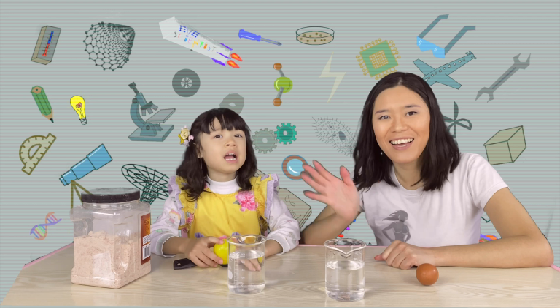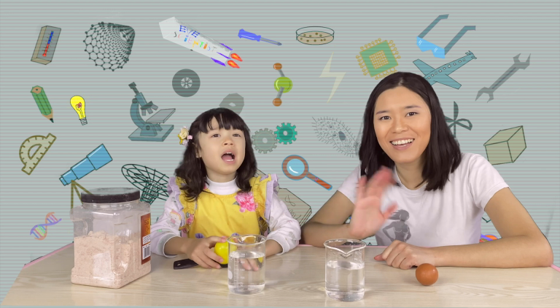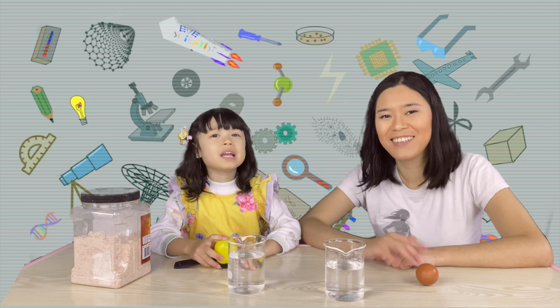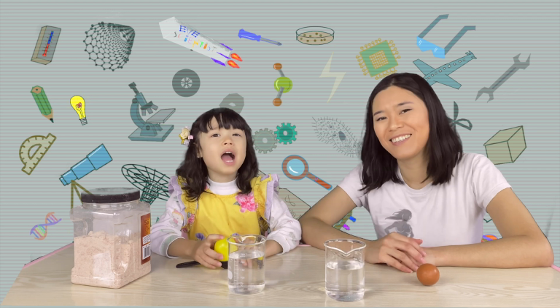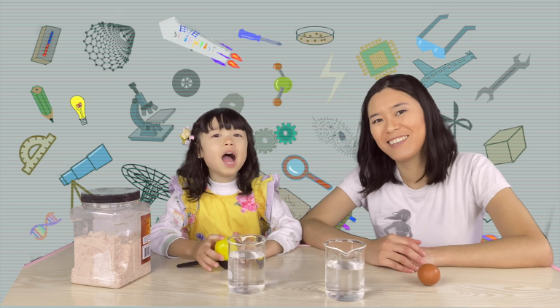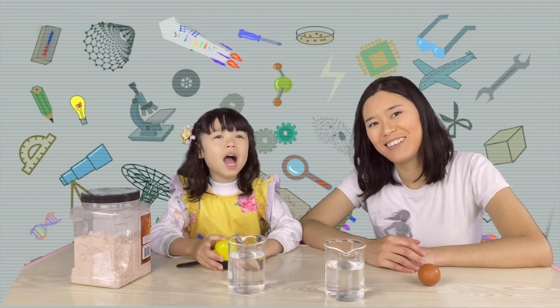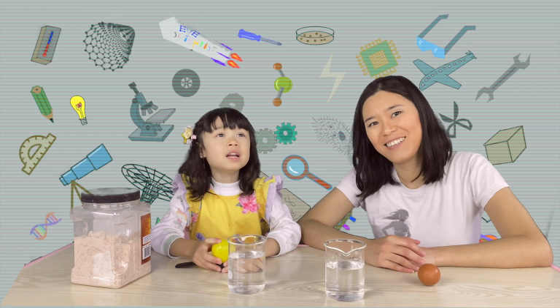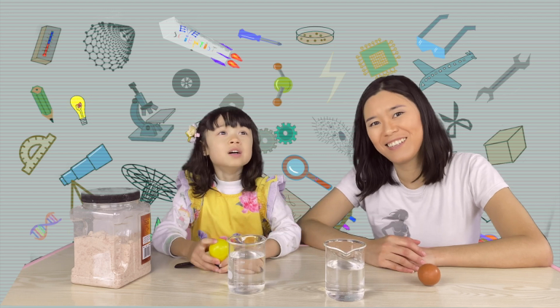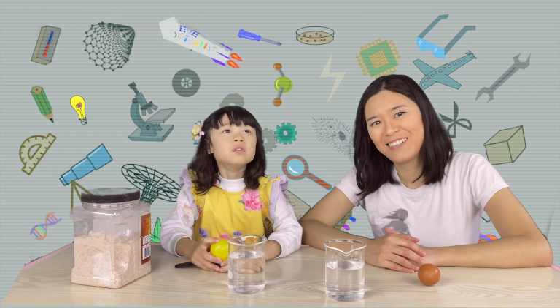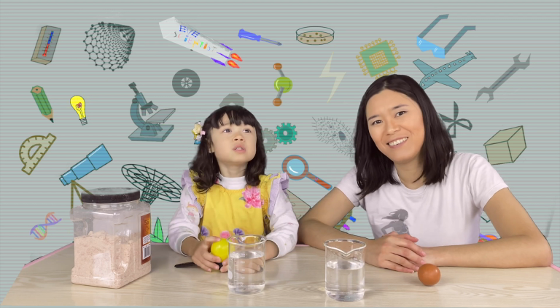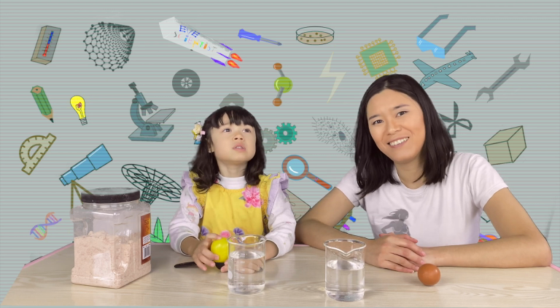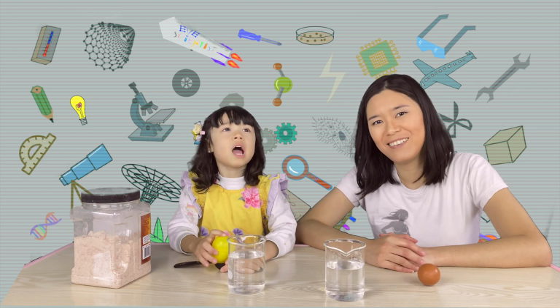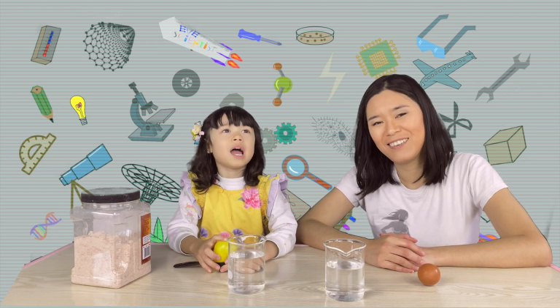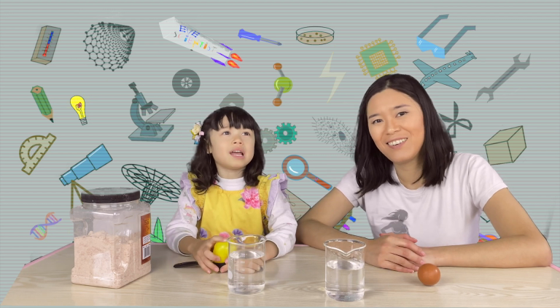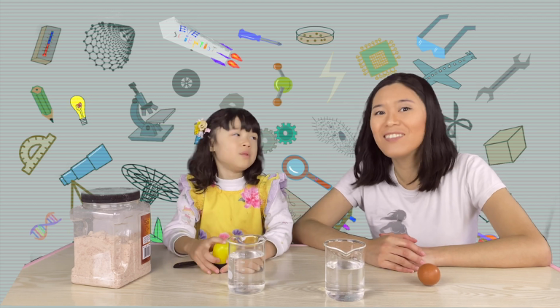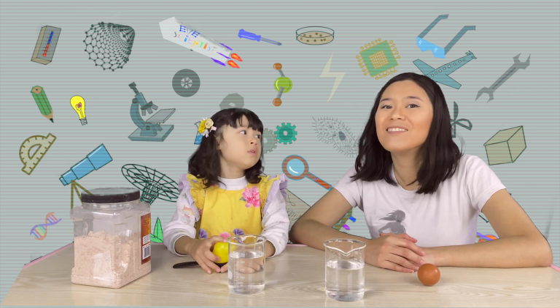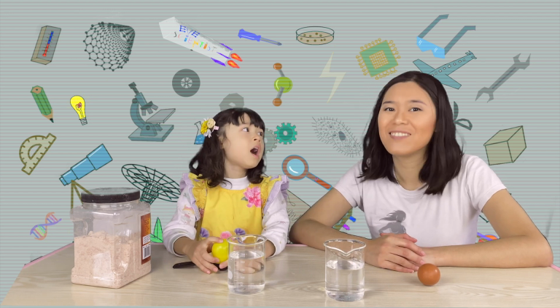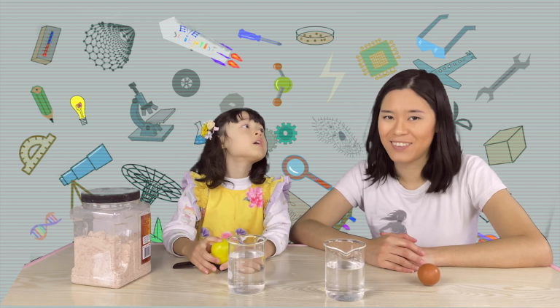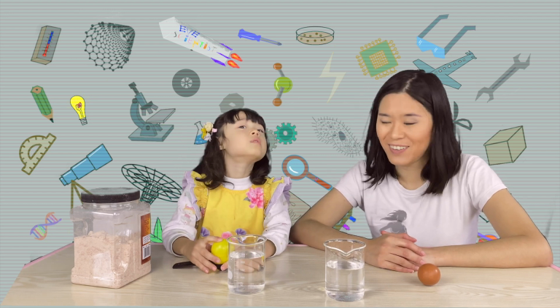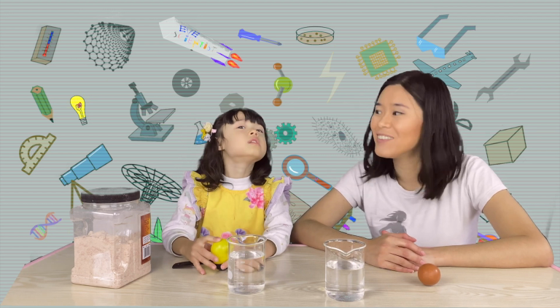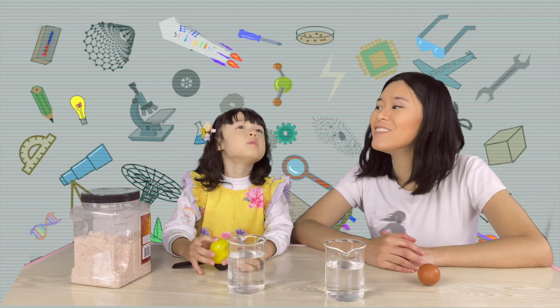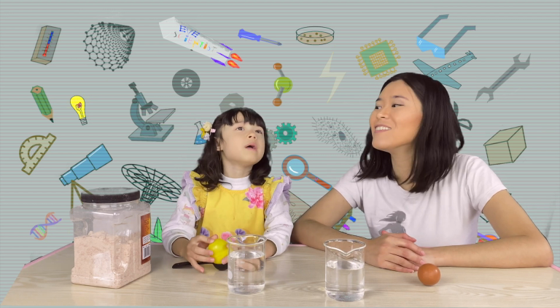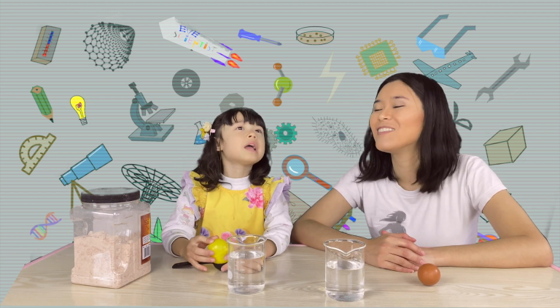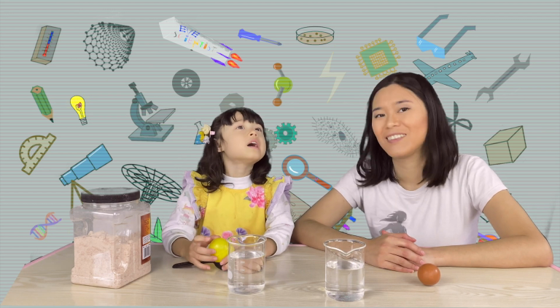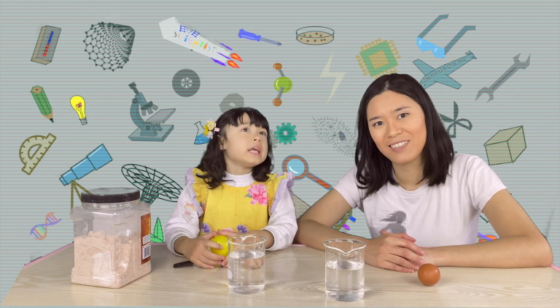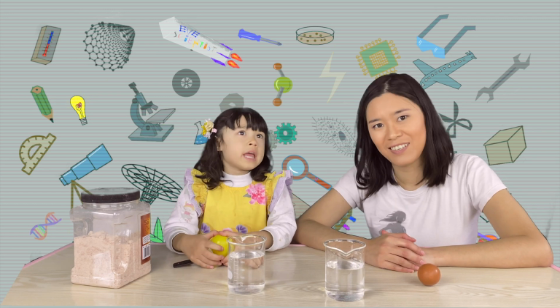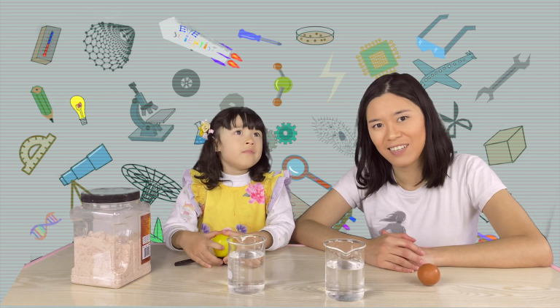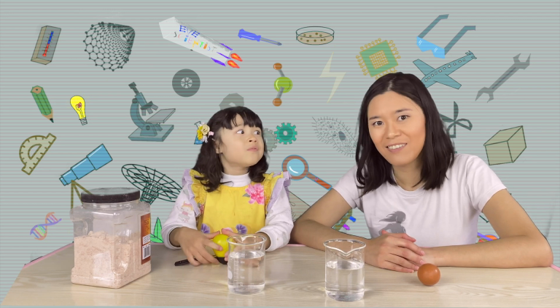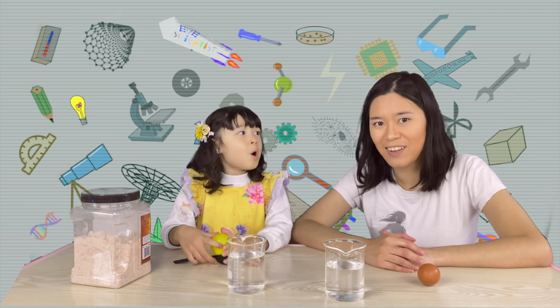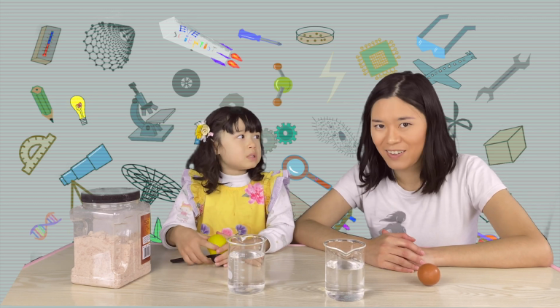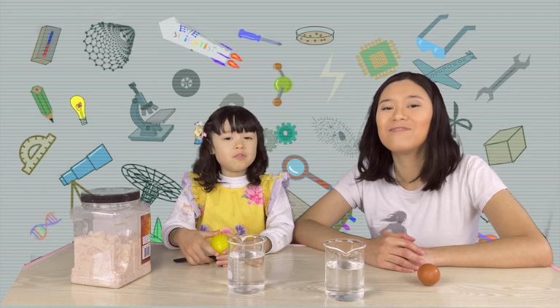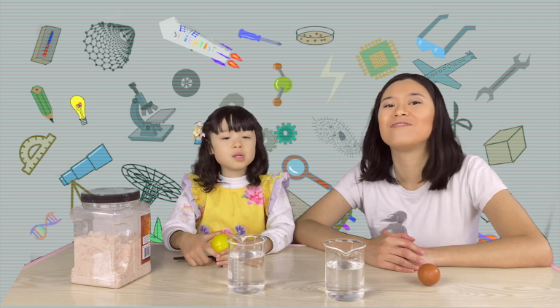Hi guys, today we are going to make a sink and float experiment.